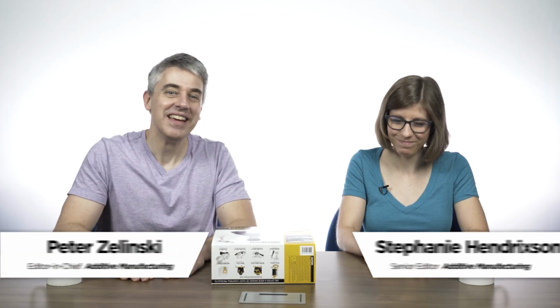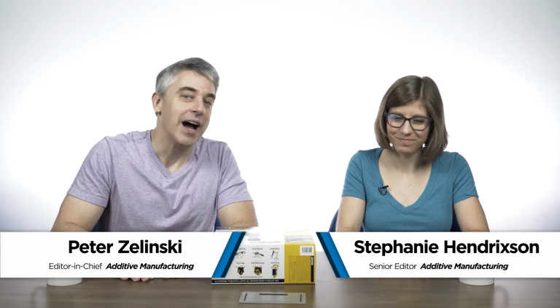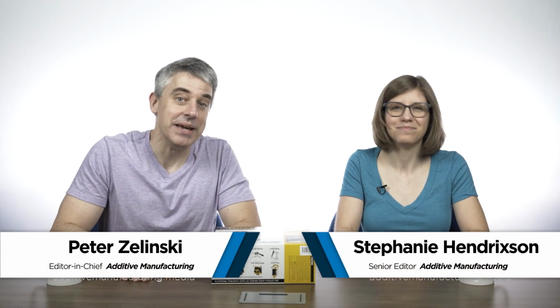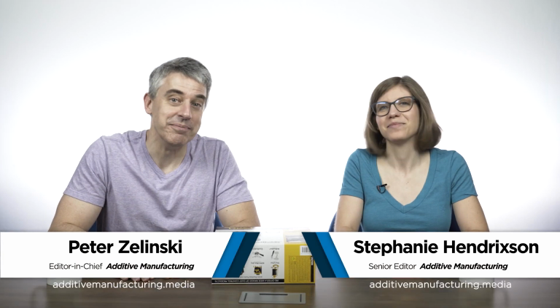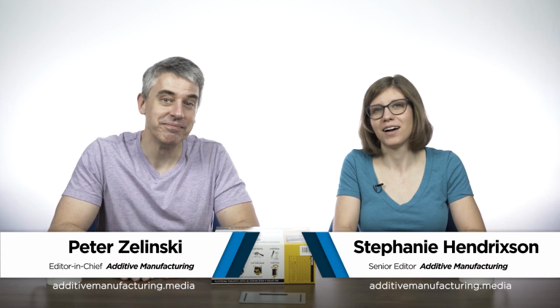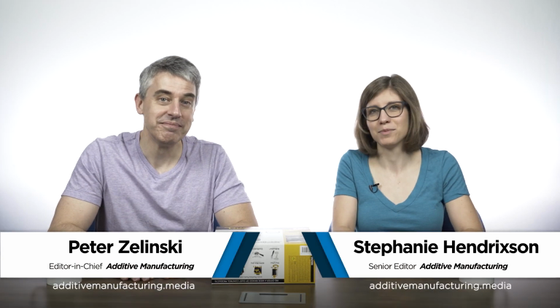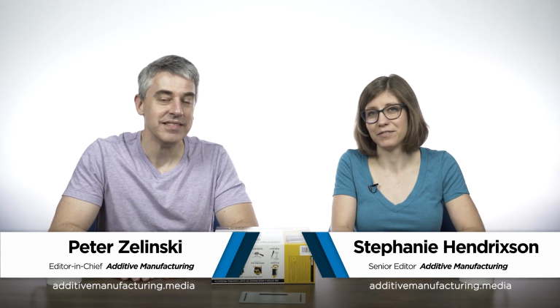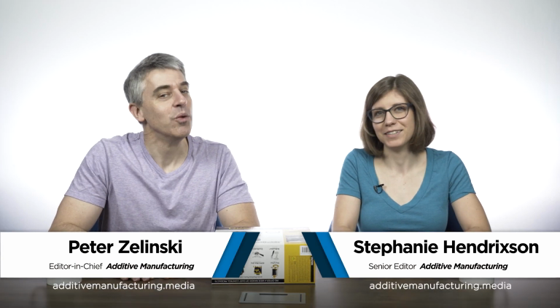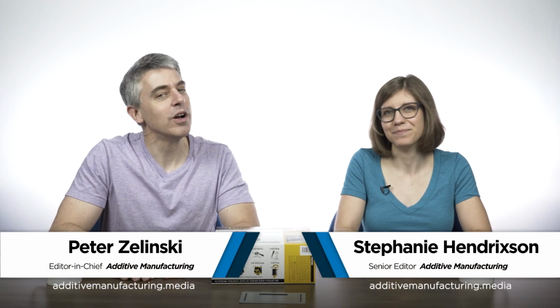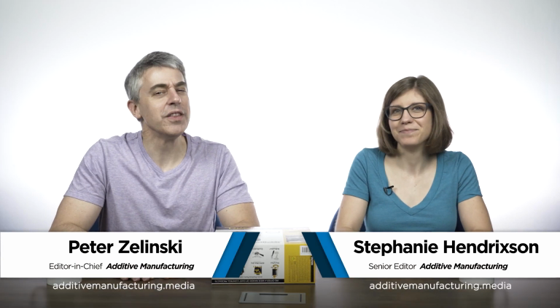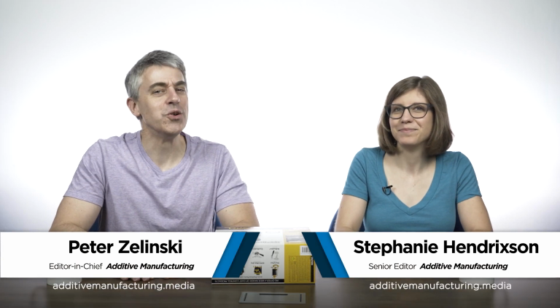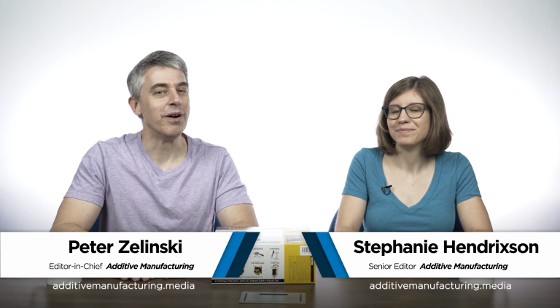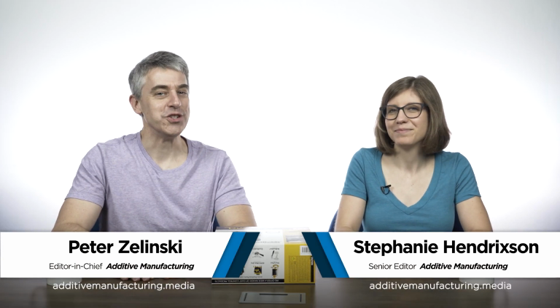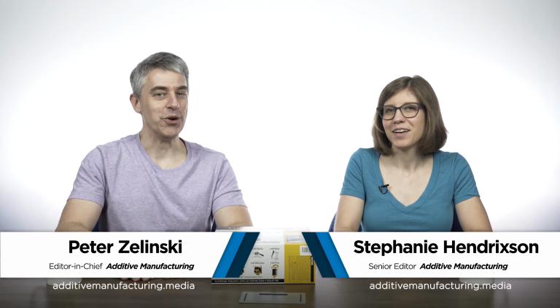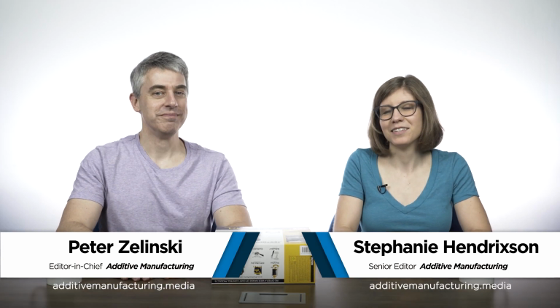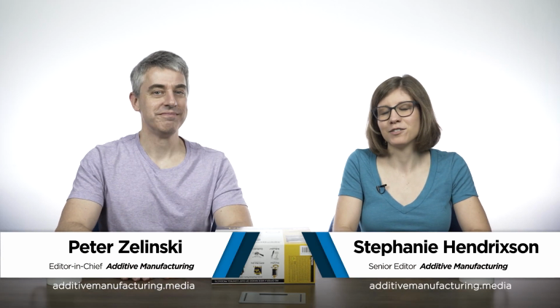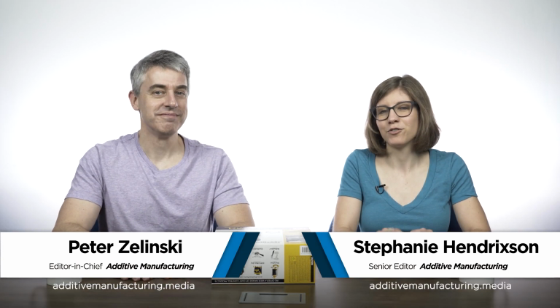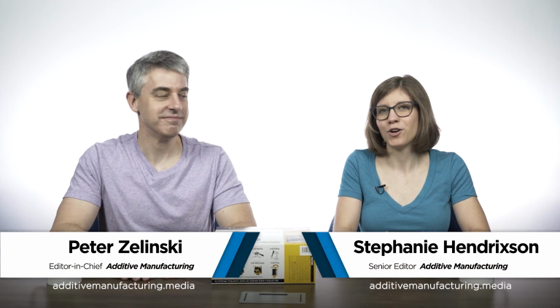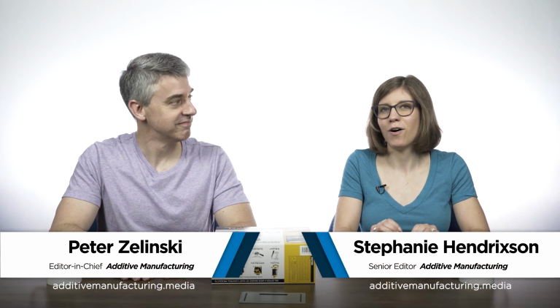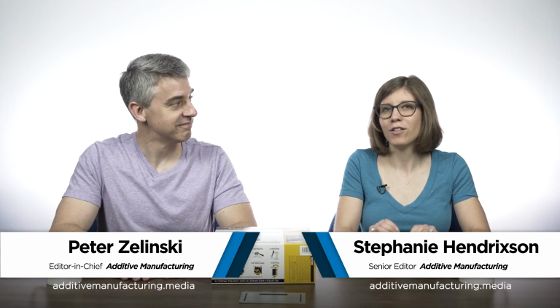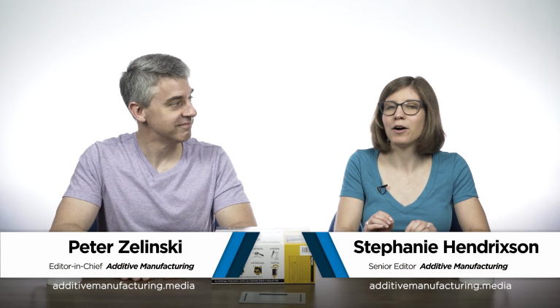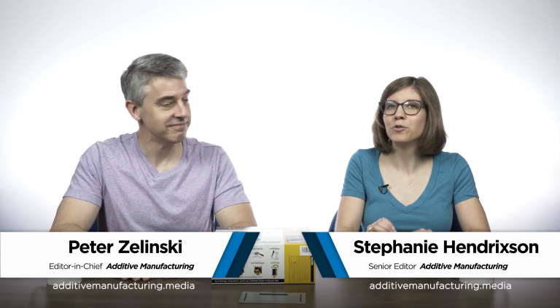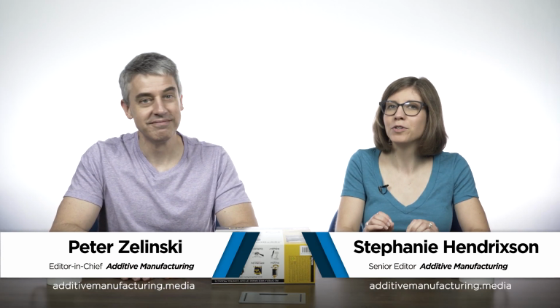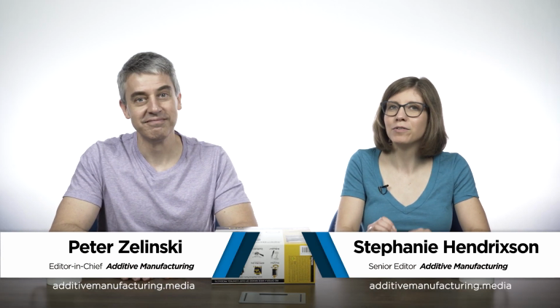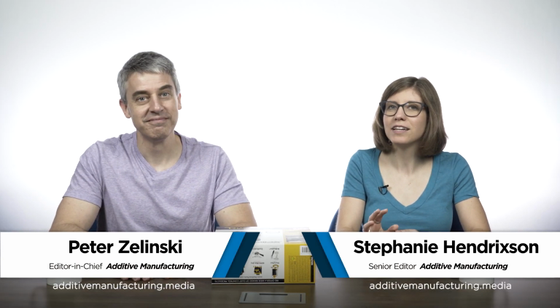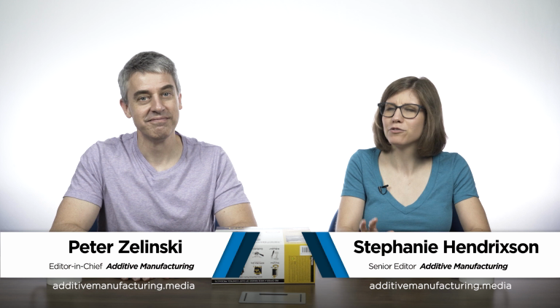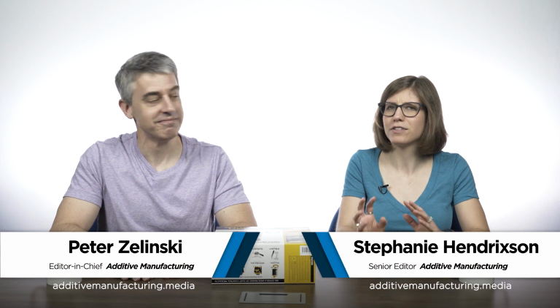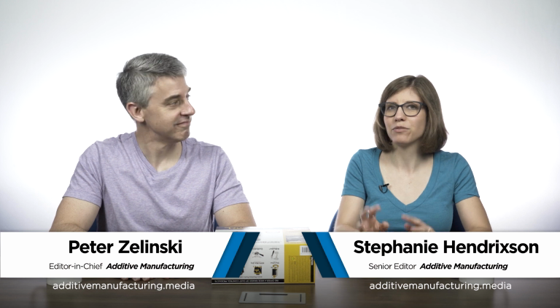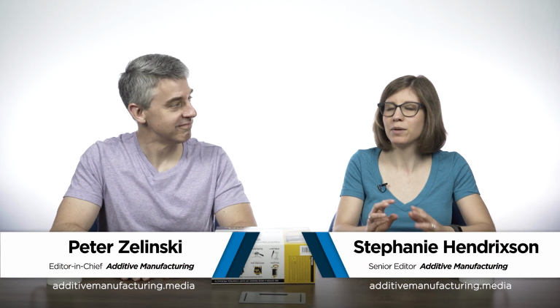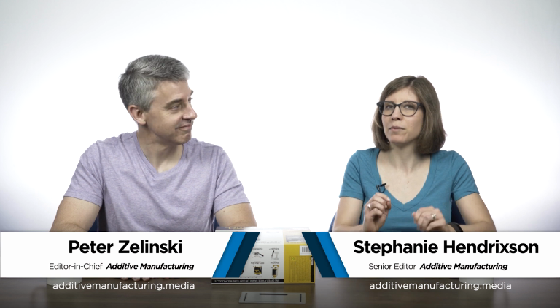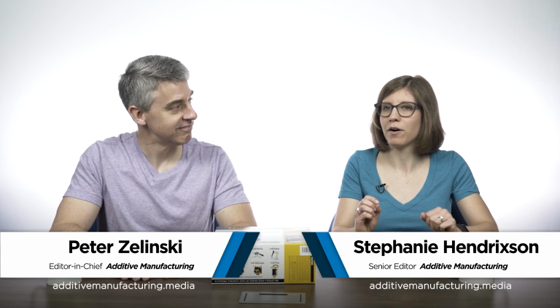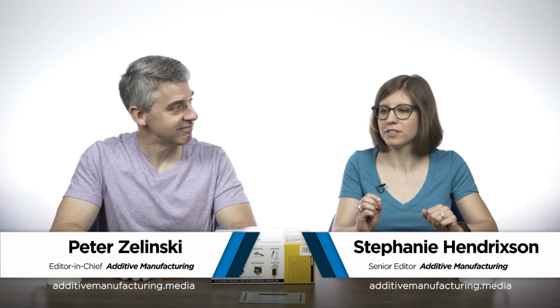I'm Pete. I'm Stephanie. Welcome to The Cool Parts Show — our show all about cool, unique, interesting 3D printed parts.